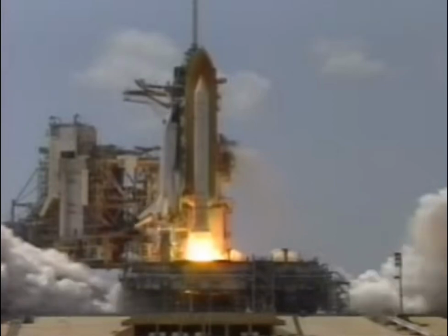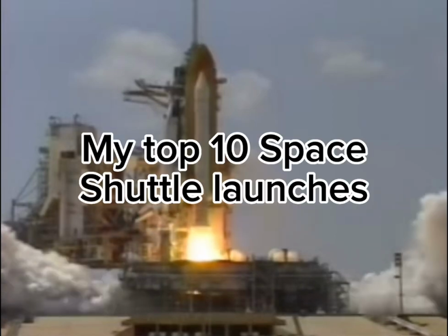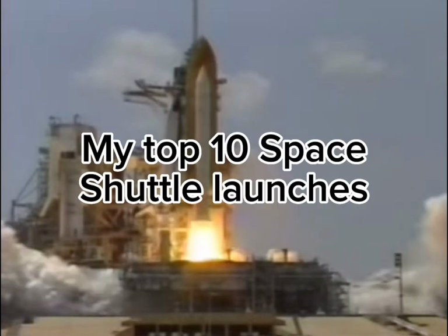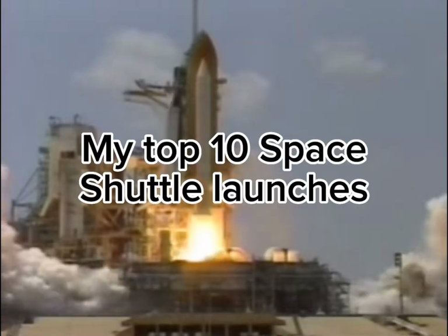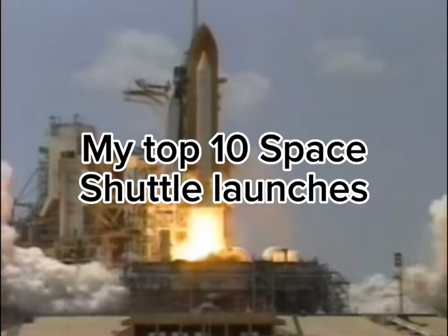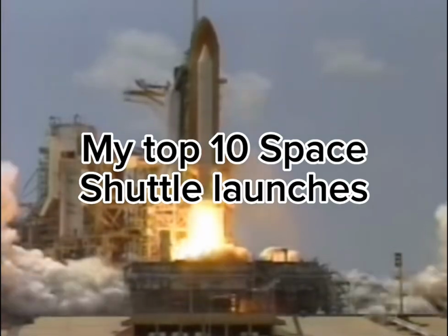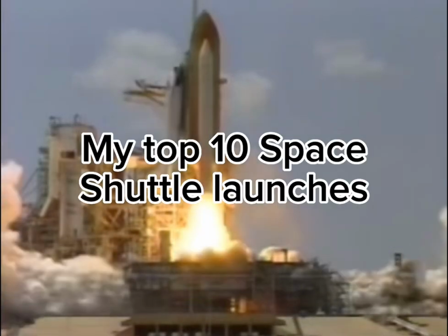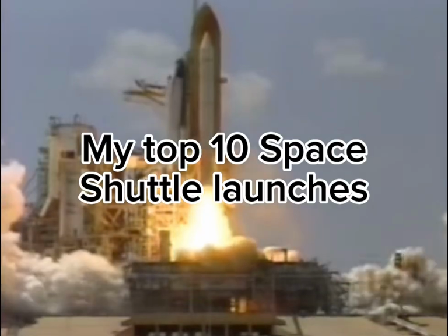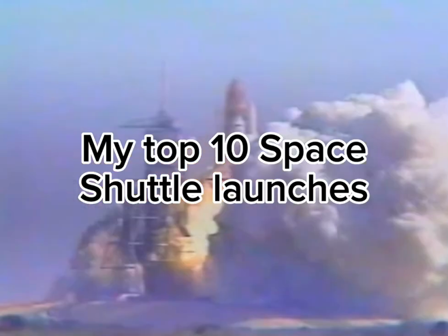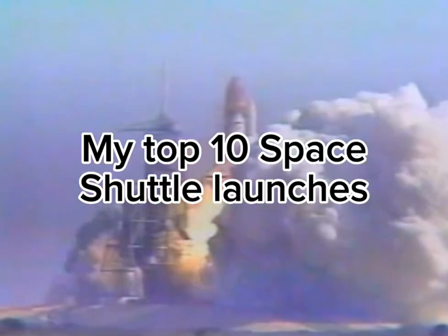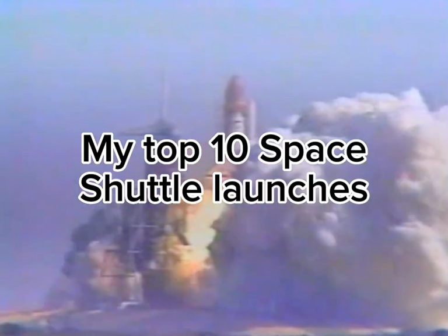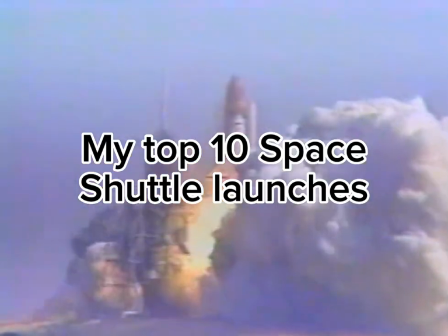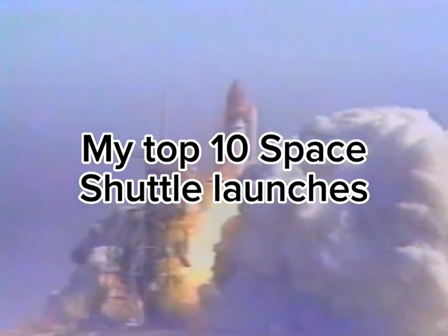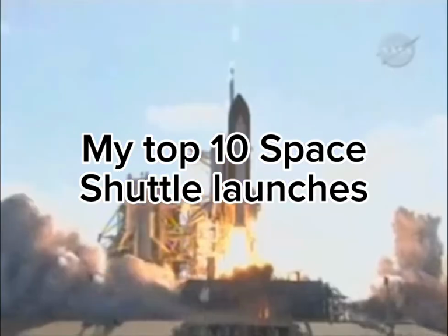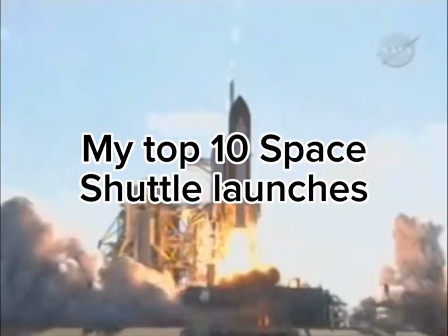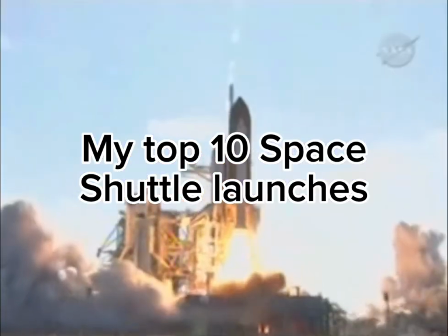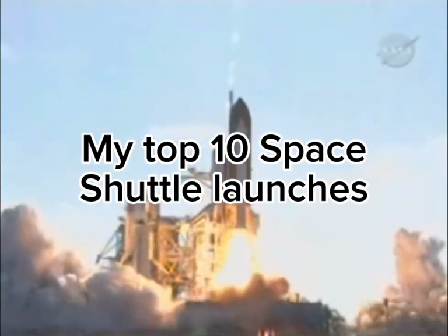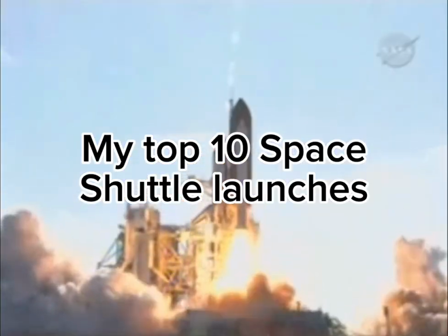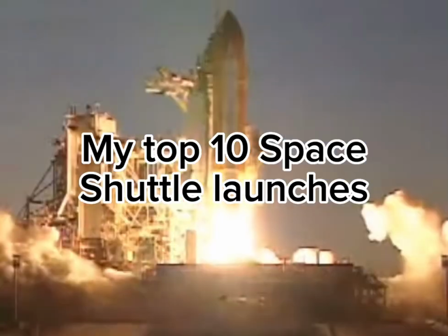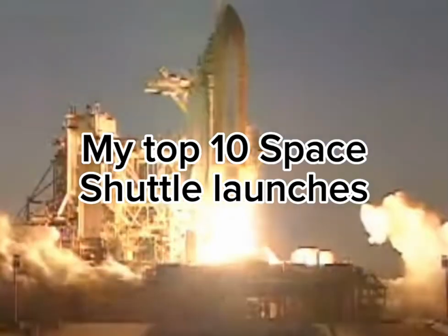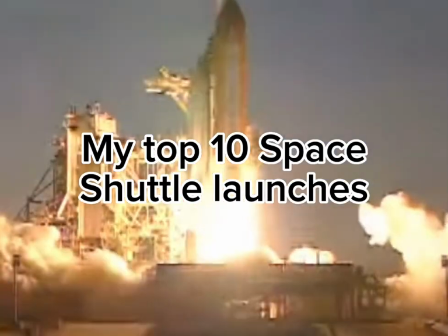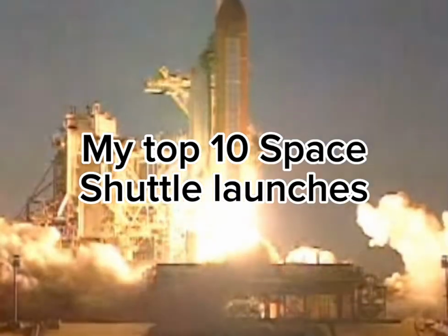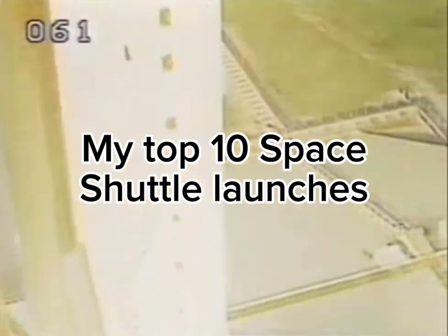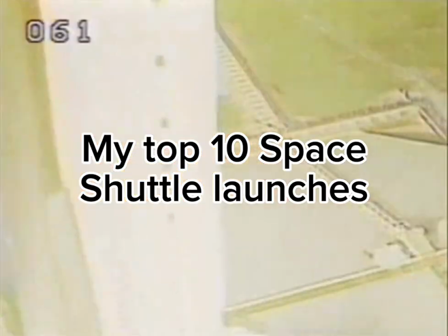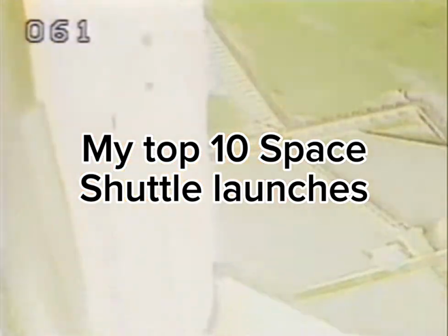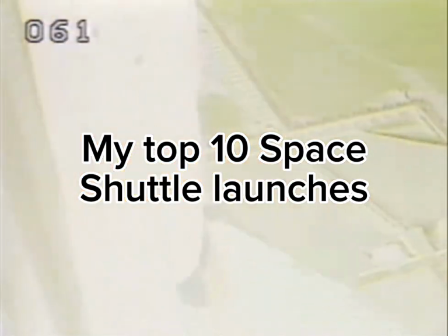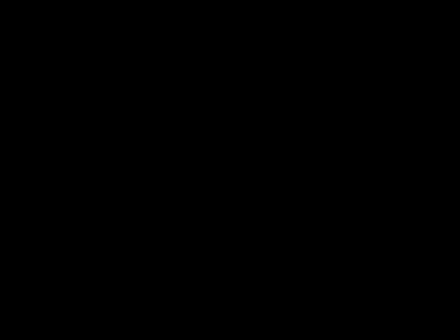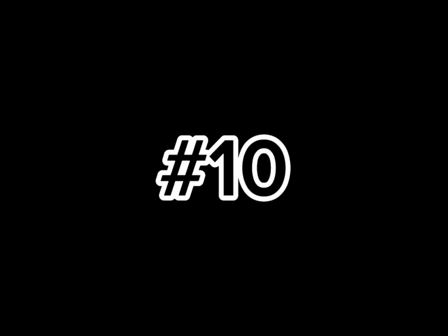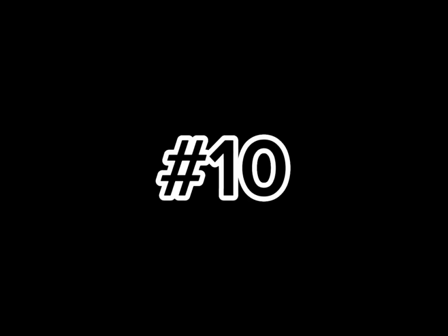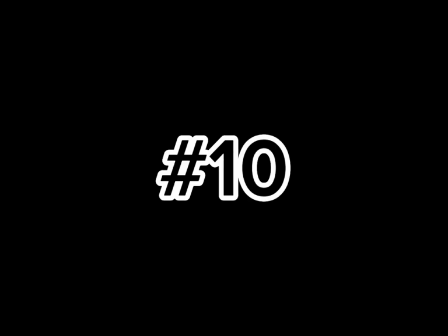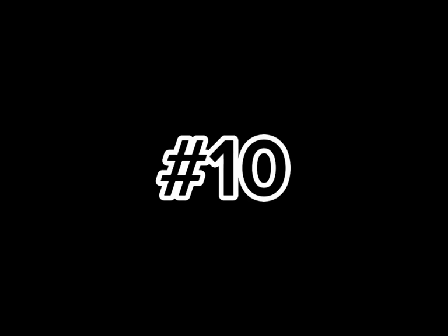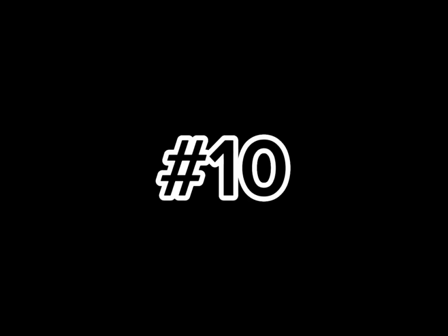Space Shuttle Columbia, Challenger, Shuttle Discovery, Atlantis, Endeavour.